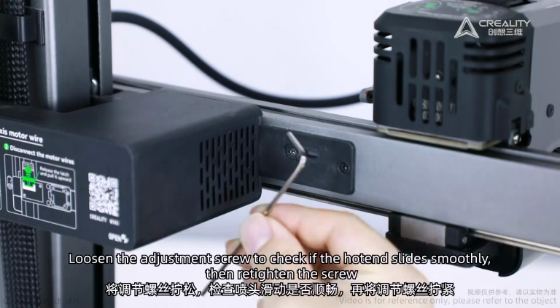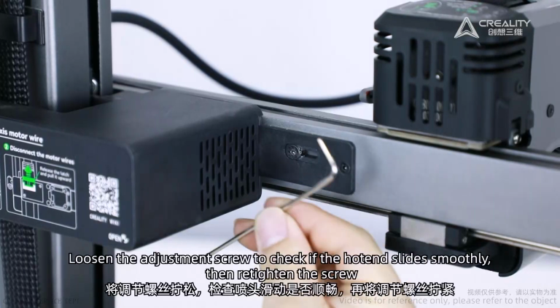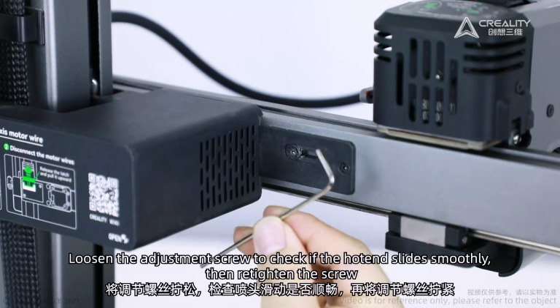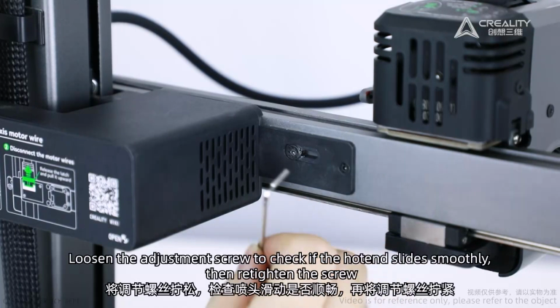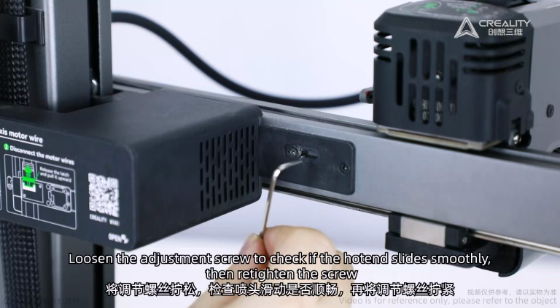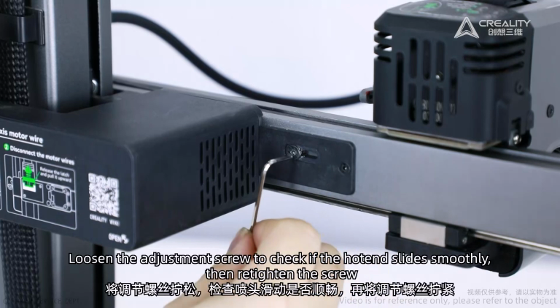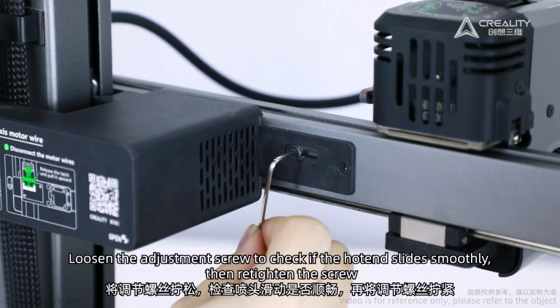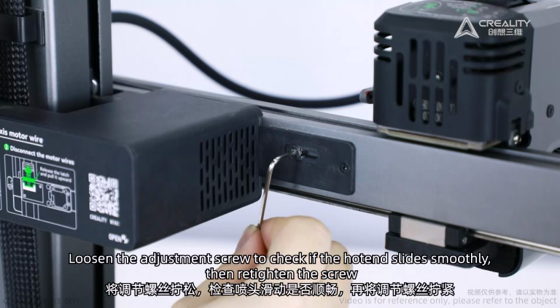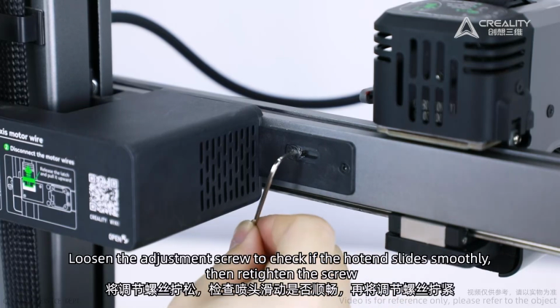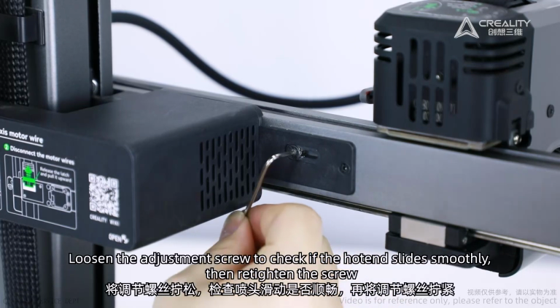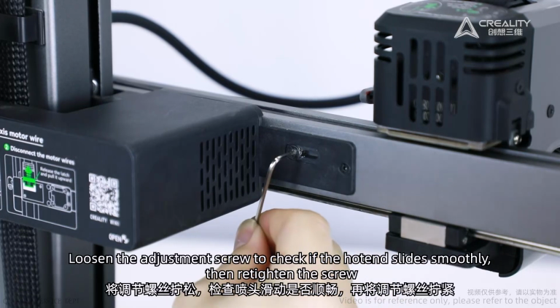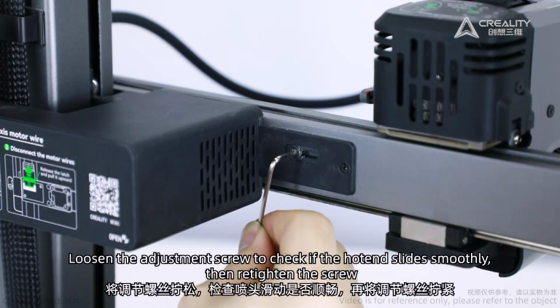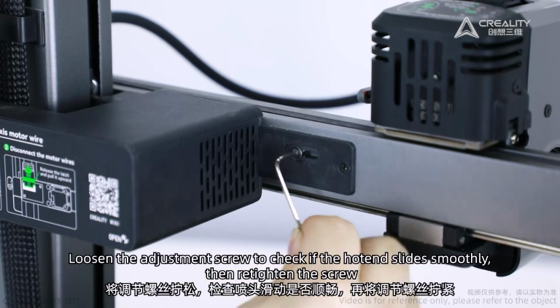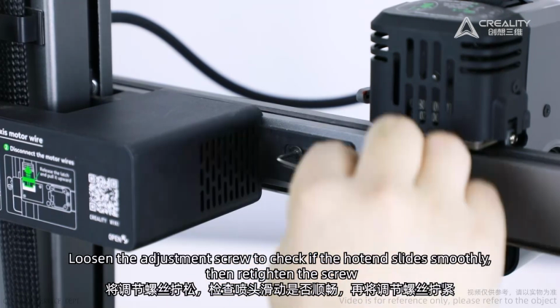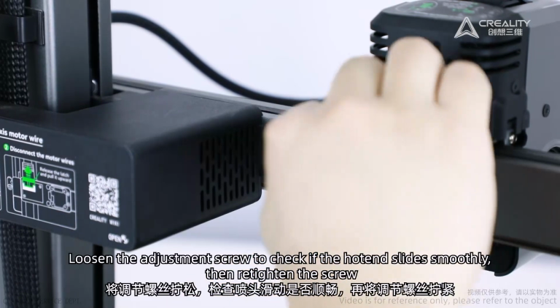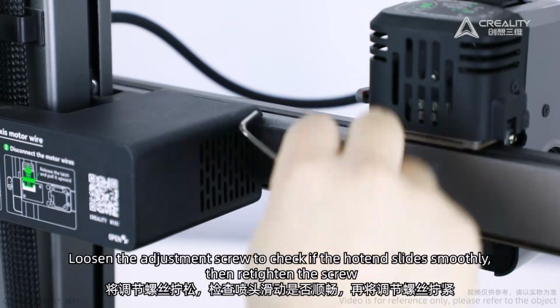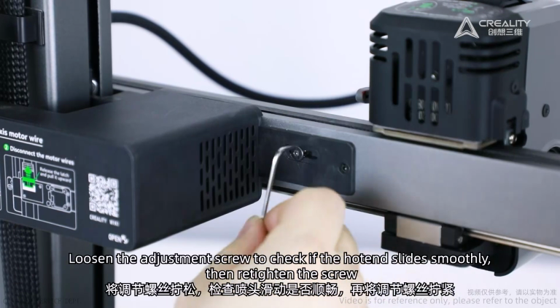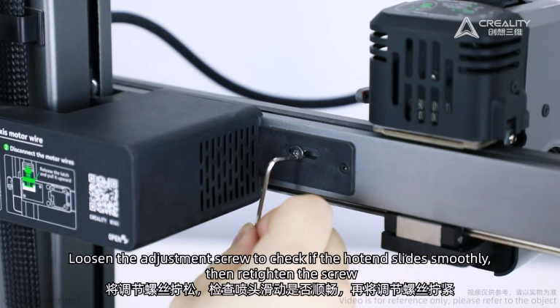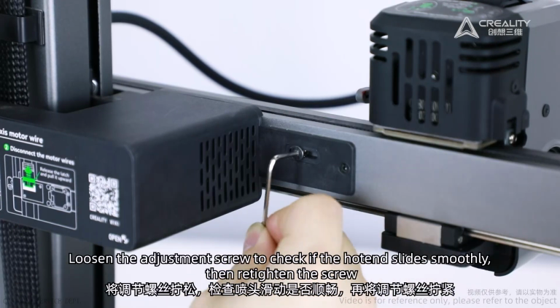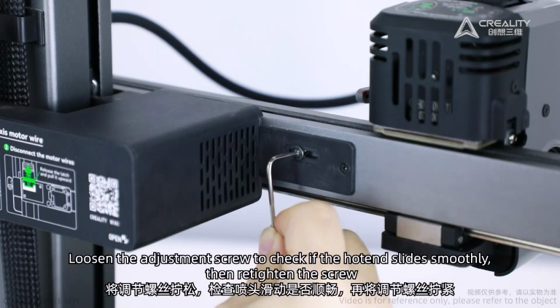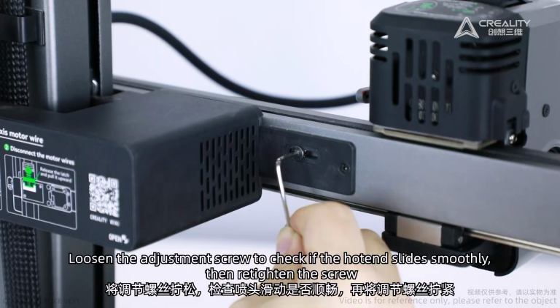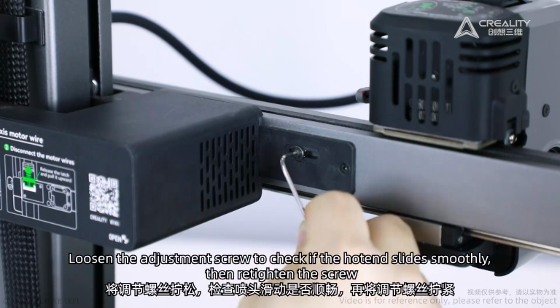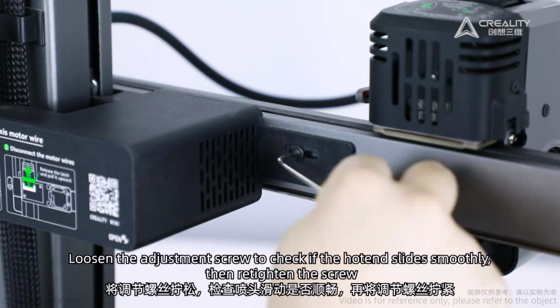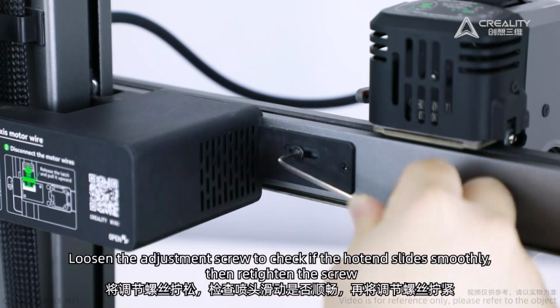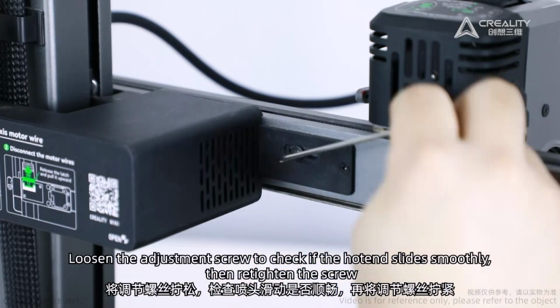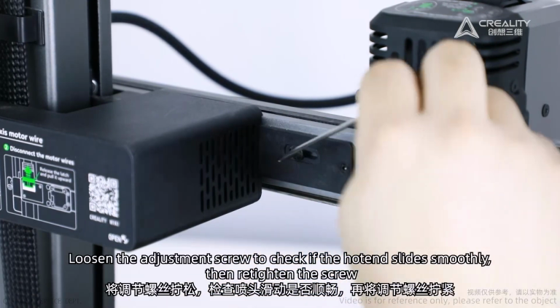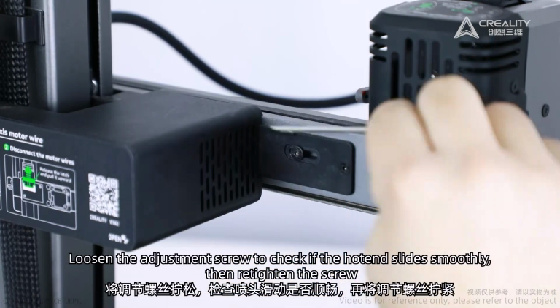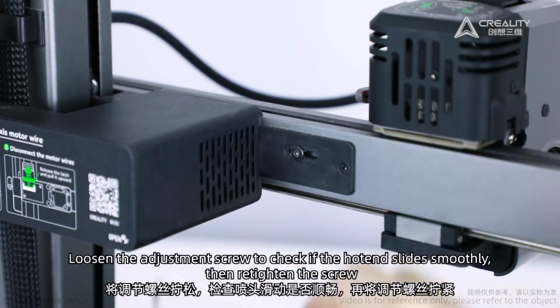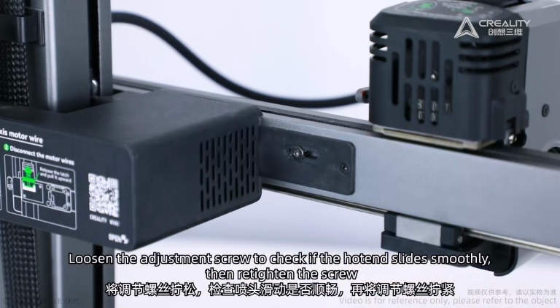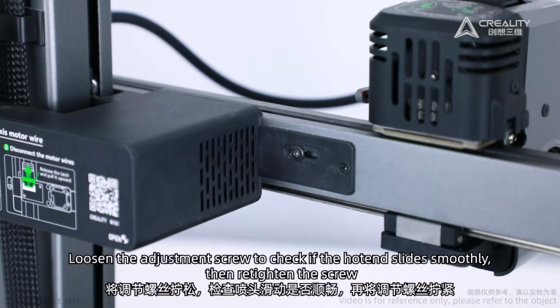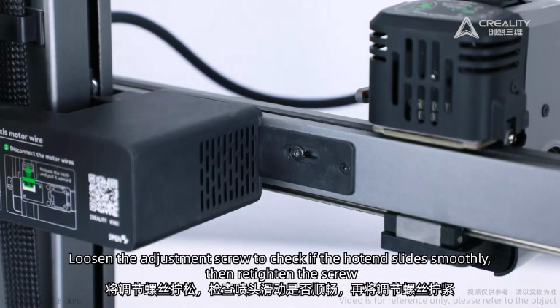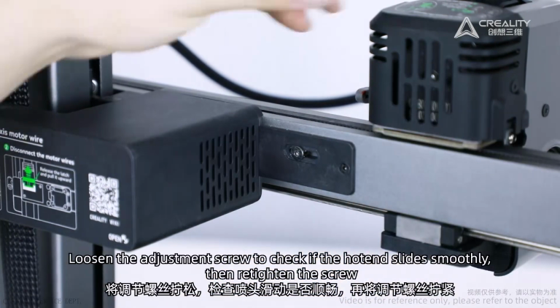Loosen the adjustment screw to check if the hotend slides smoothly, then re-tighten the screw.